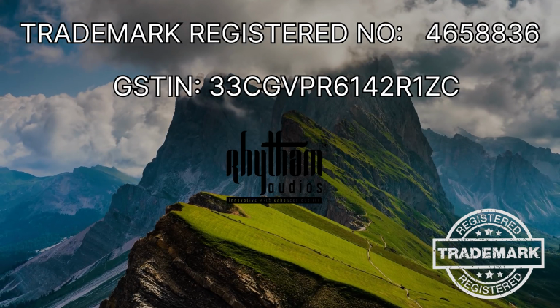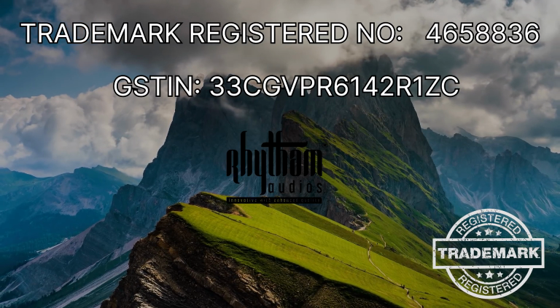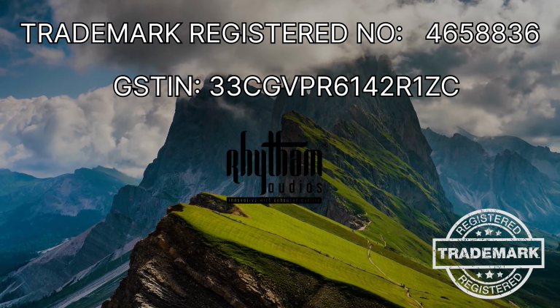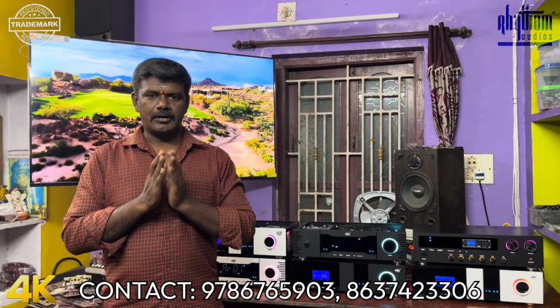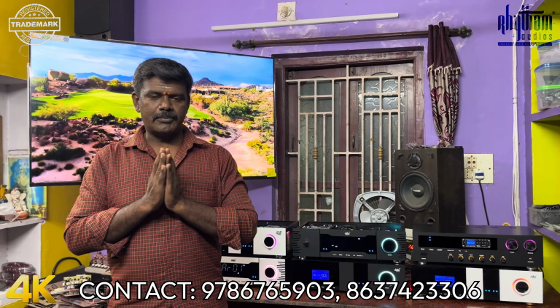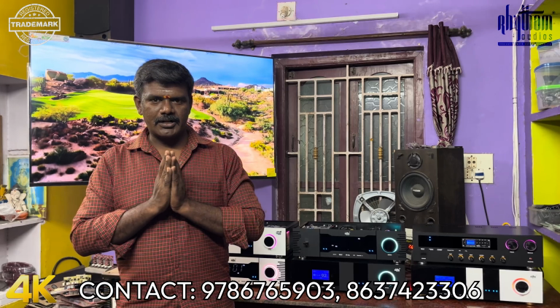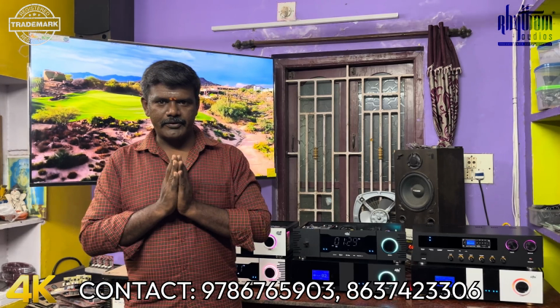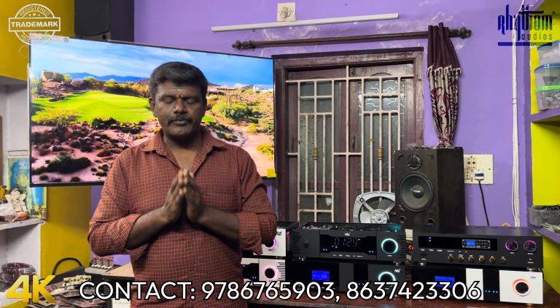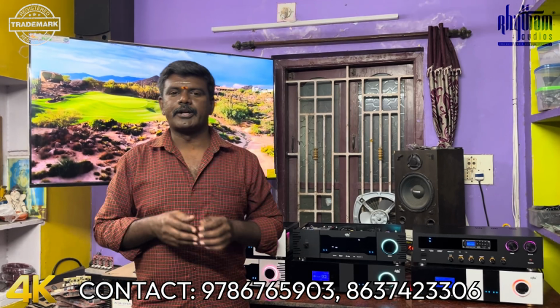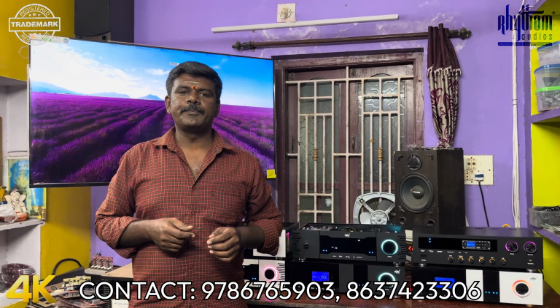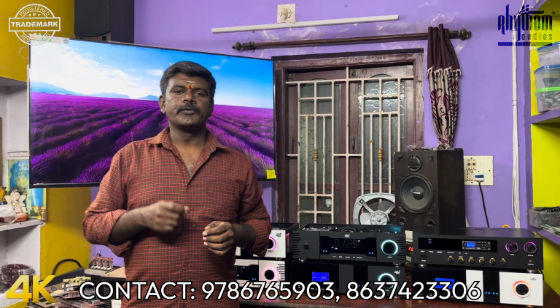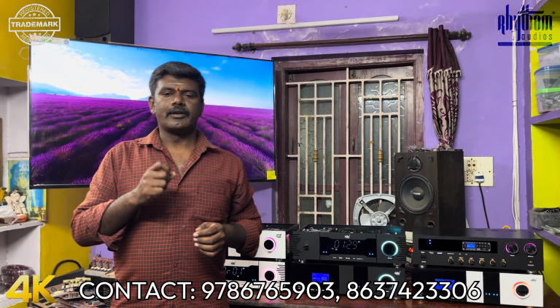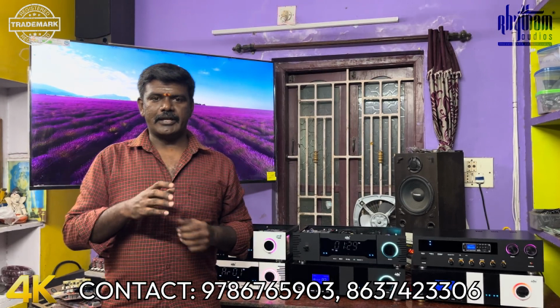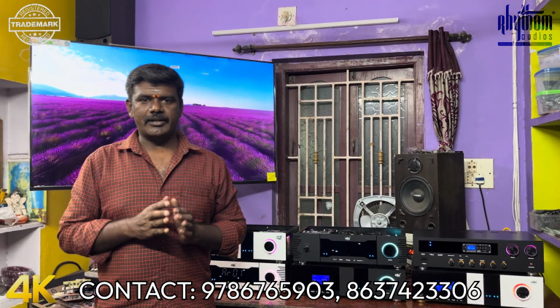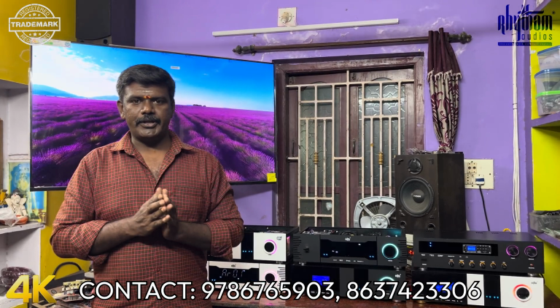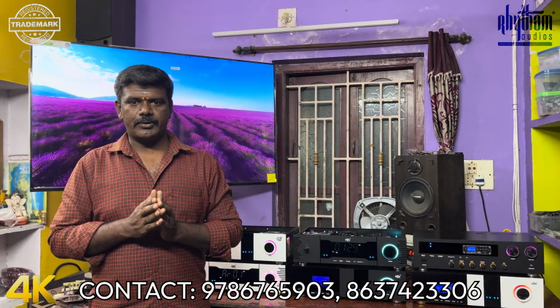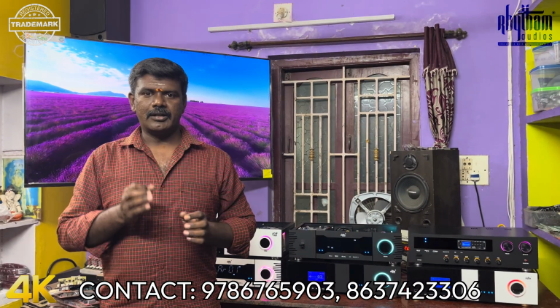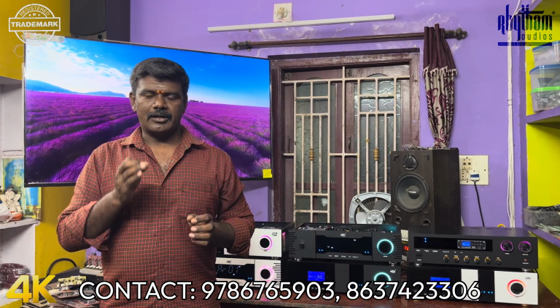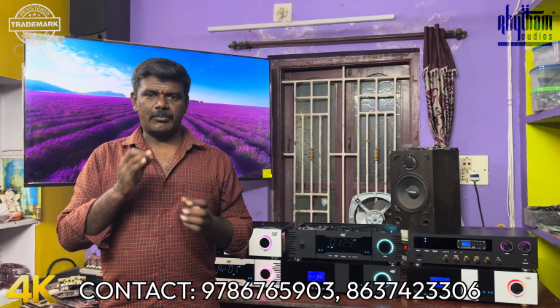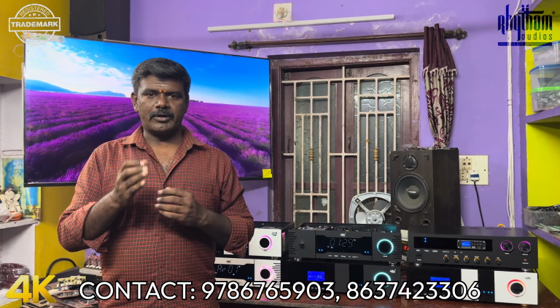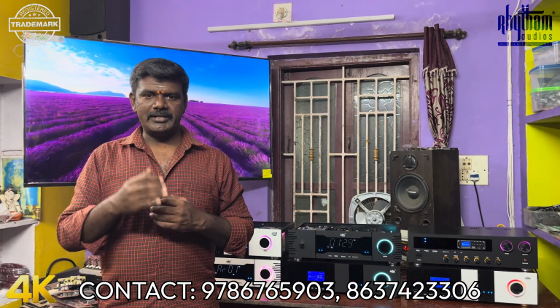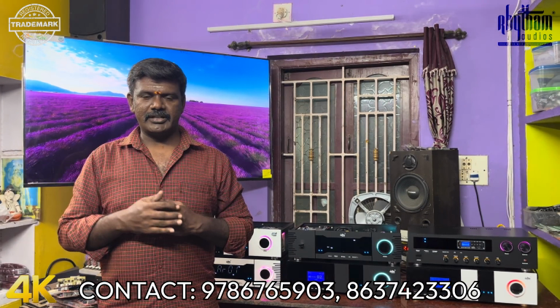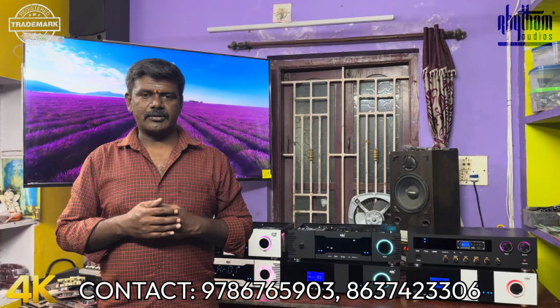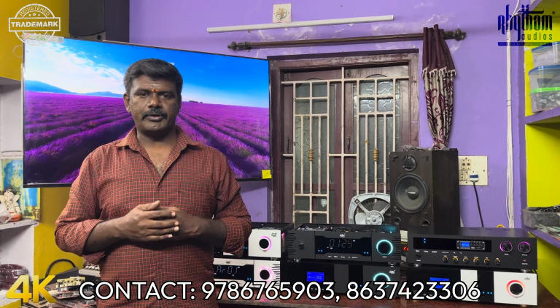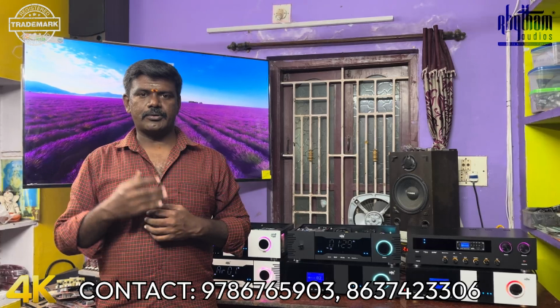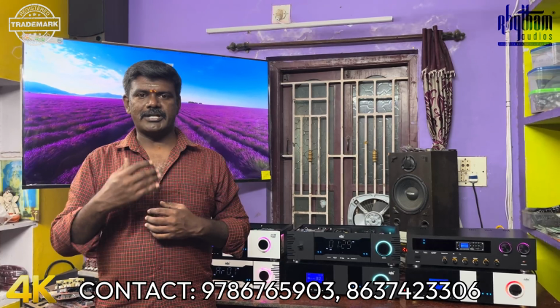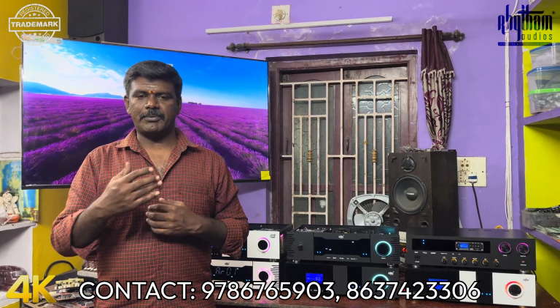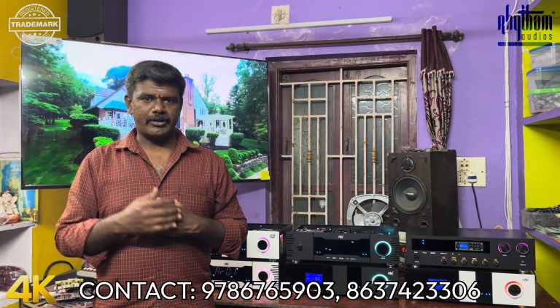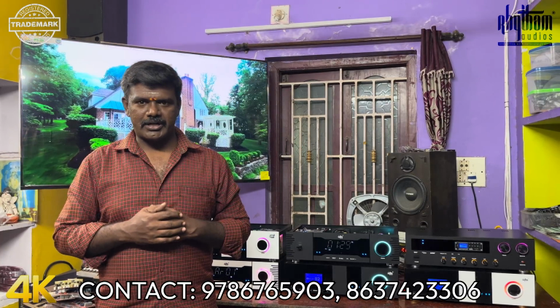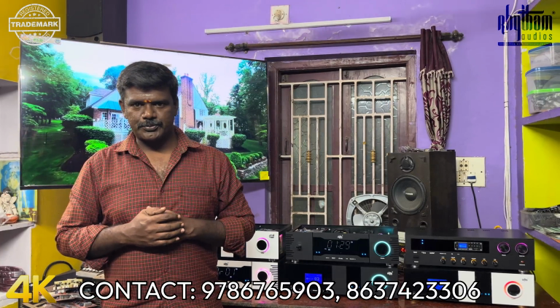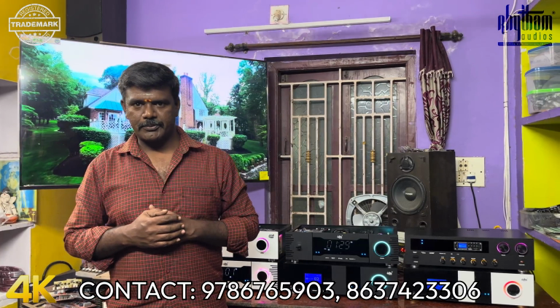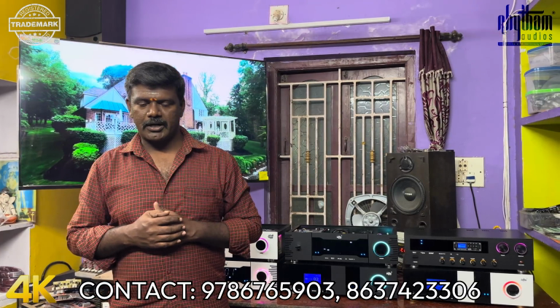Hello everyone, welcome to this video. We will see some amplifier models in this video.